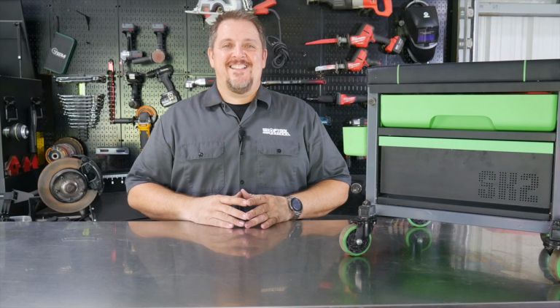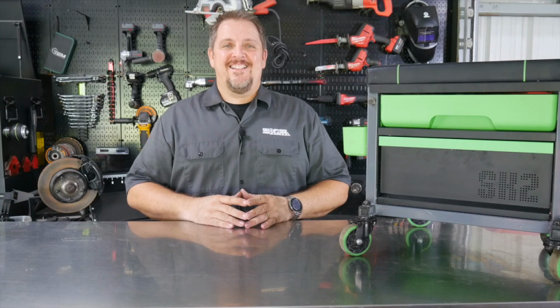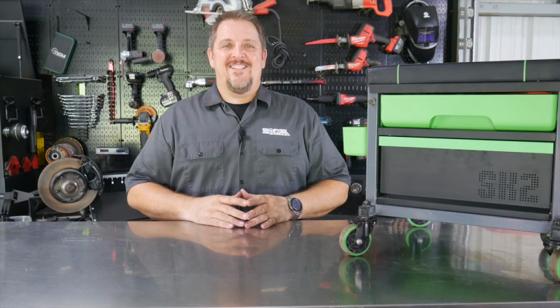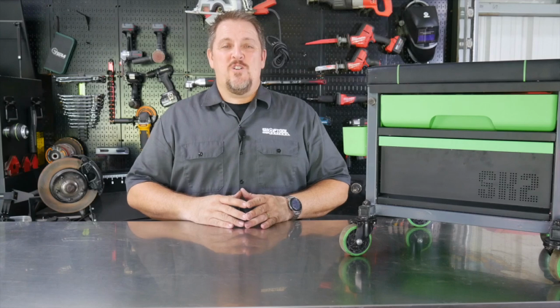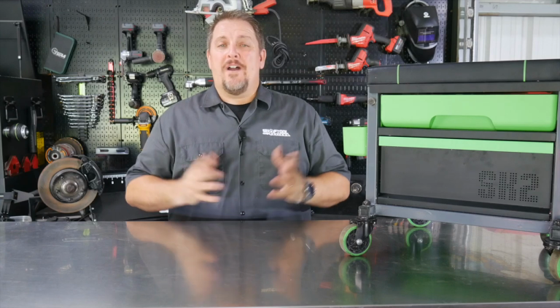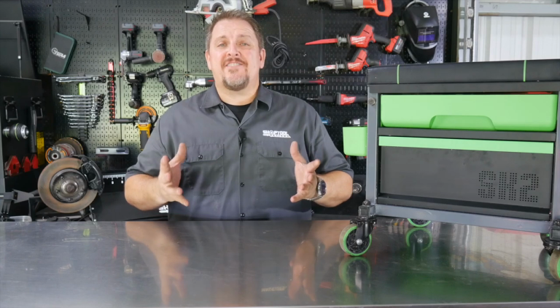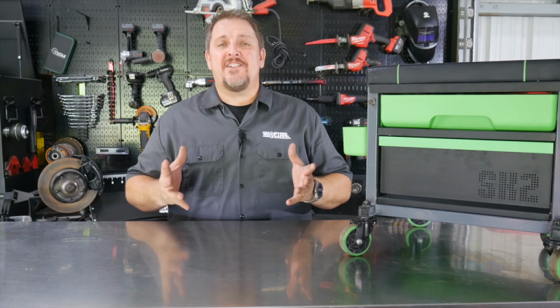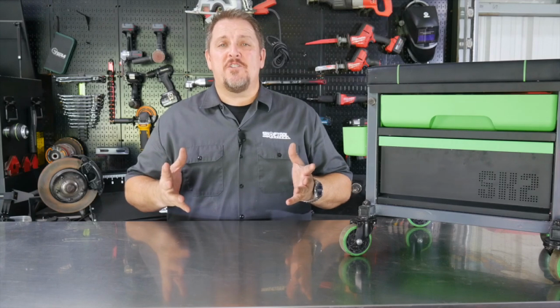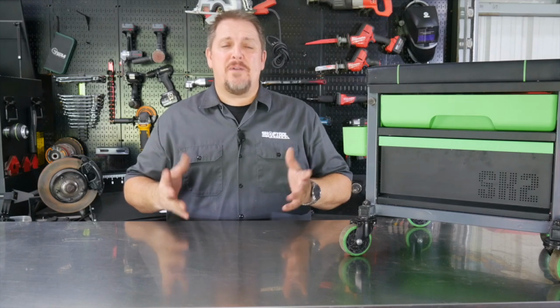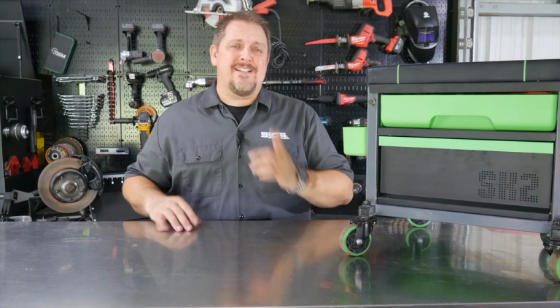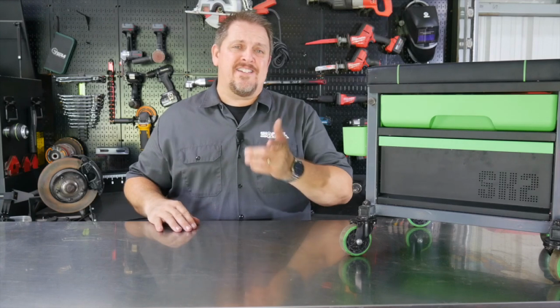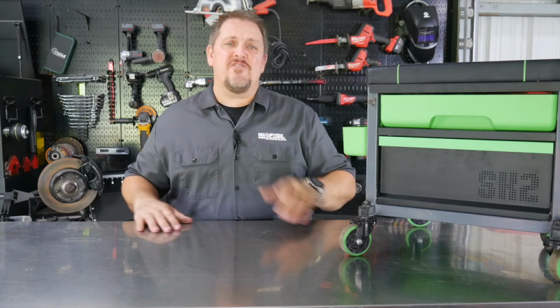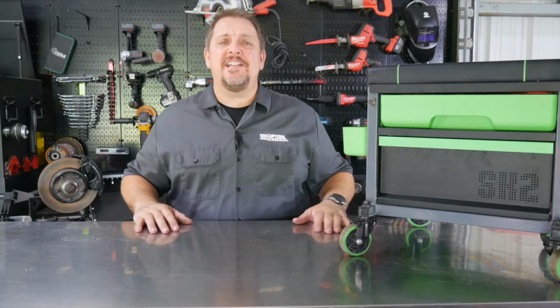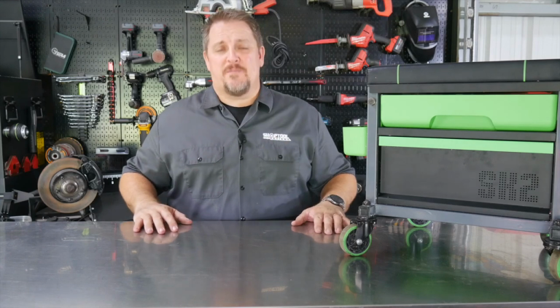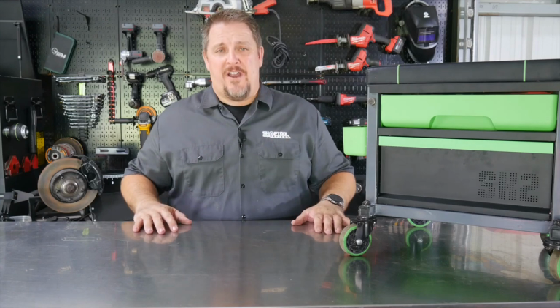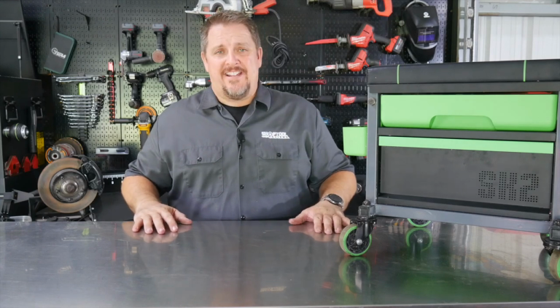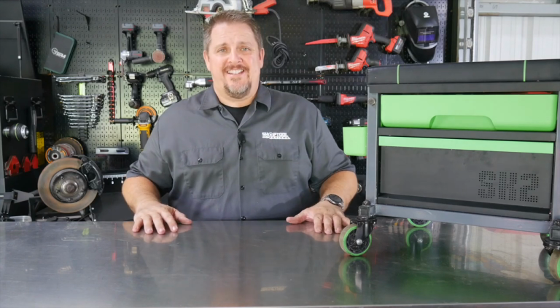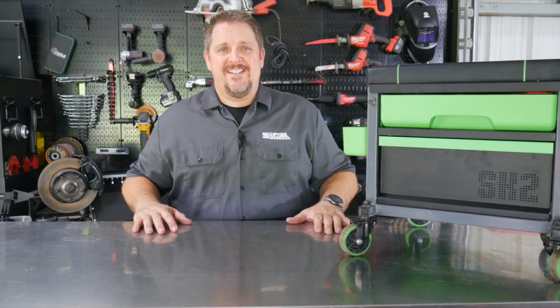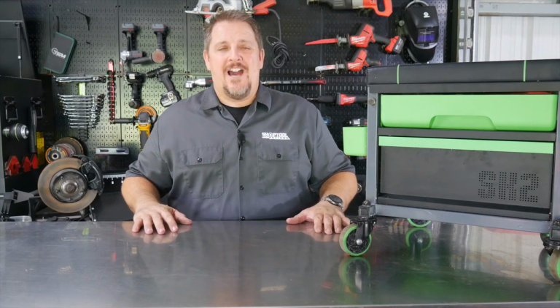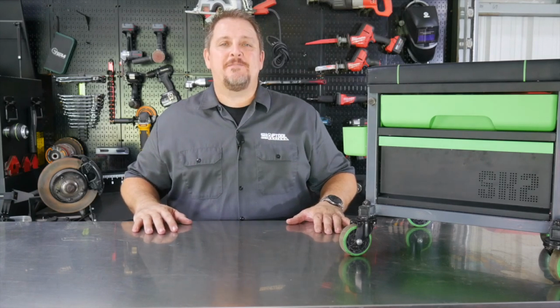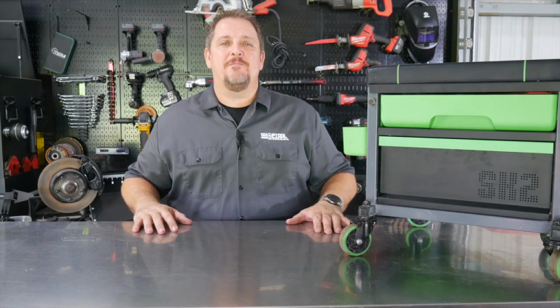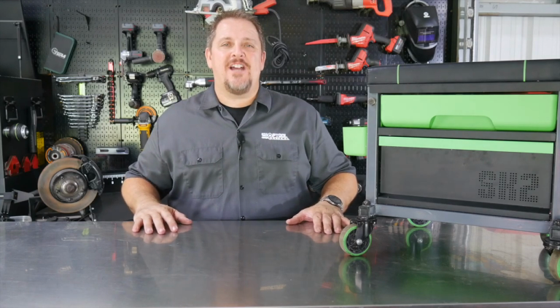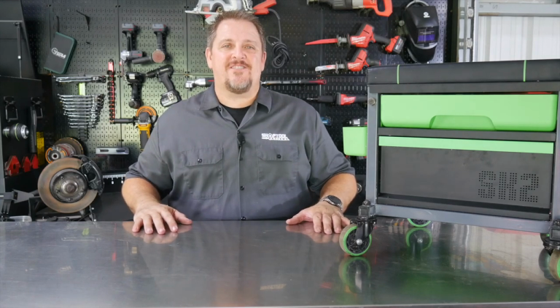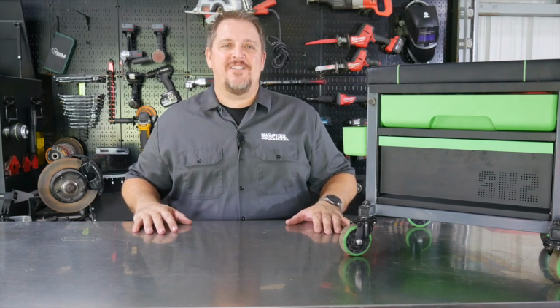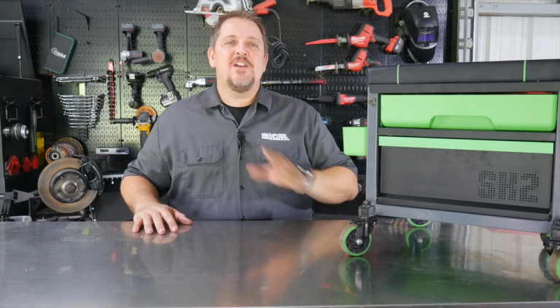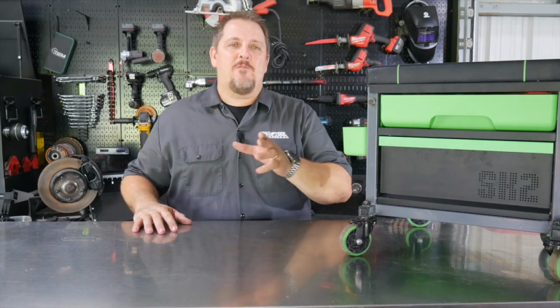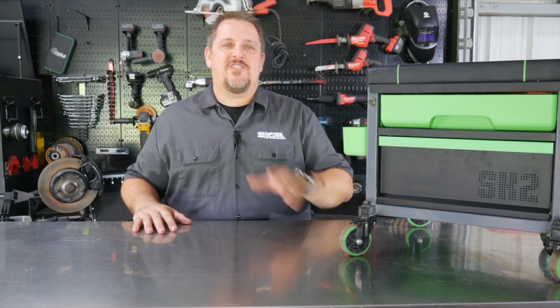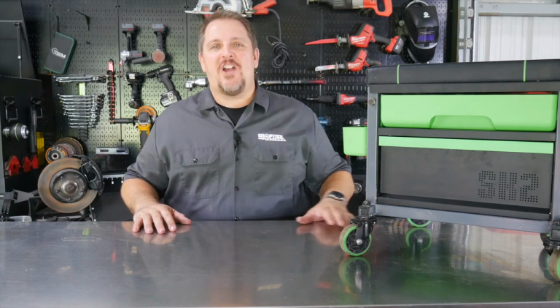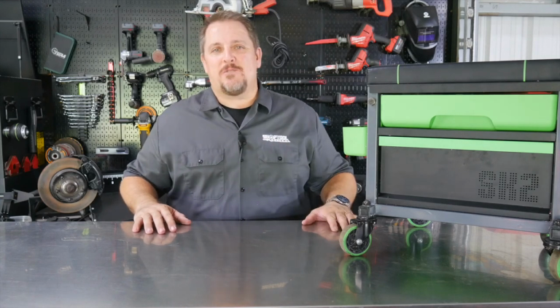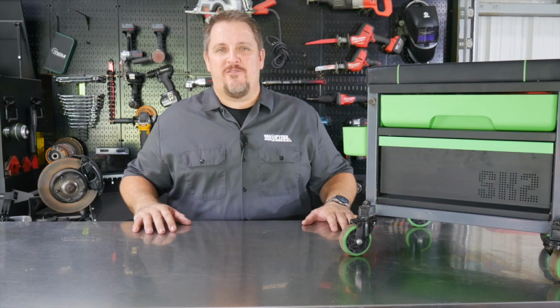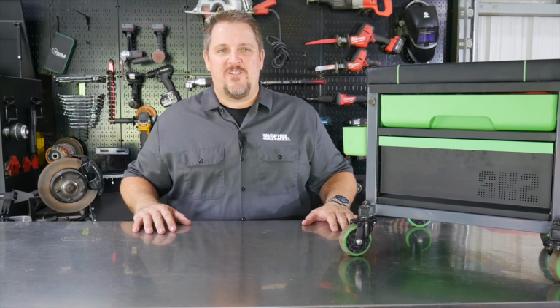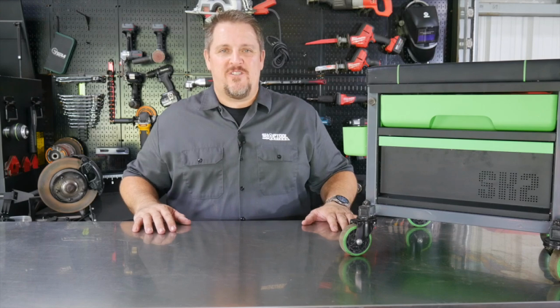Why not sit on your butt and give your knees a break? I'm Tim Johnson, and you're watching Shop Tool Reviews.